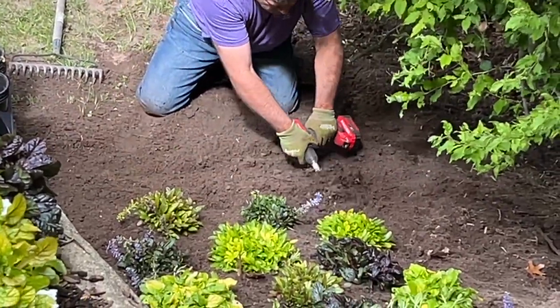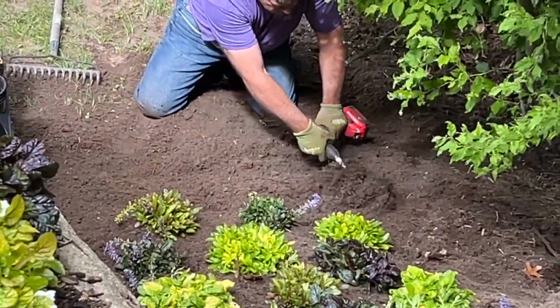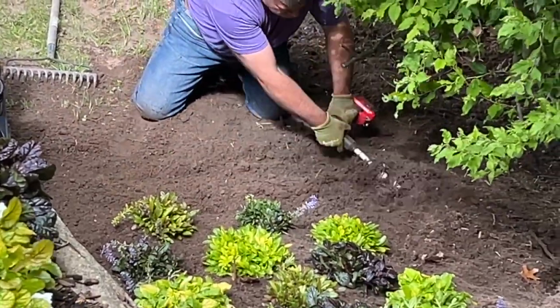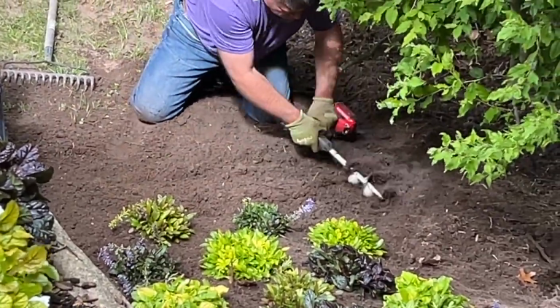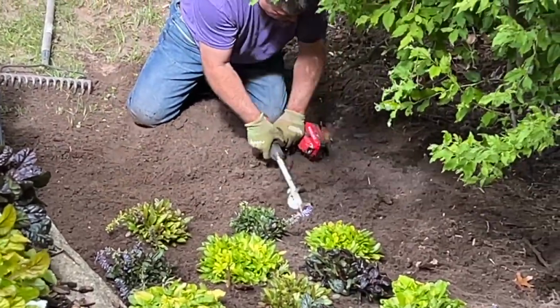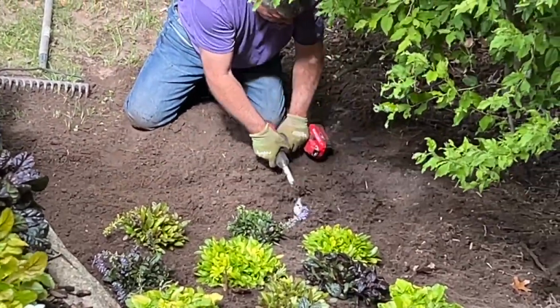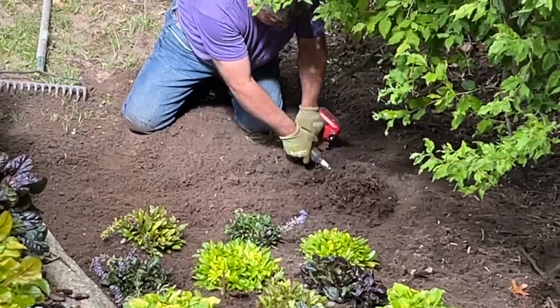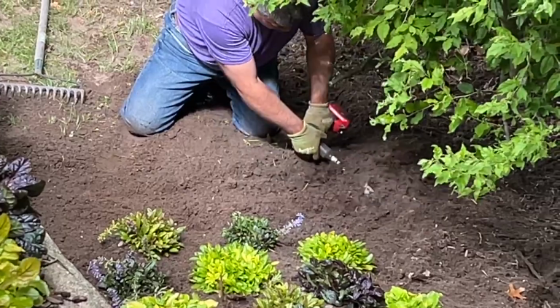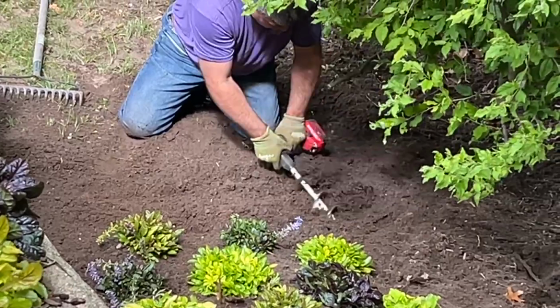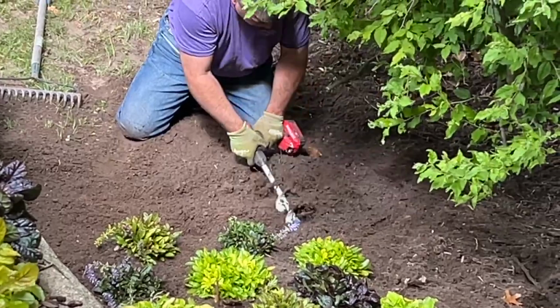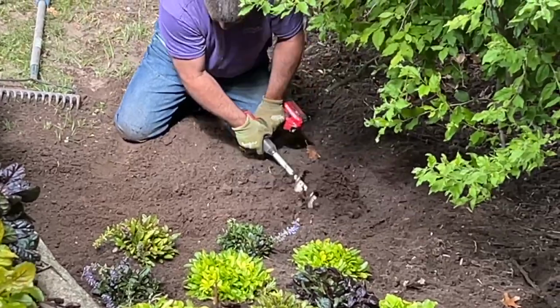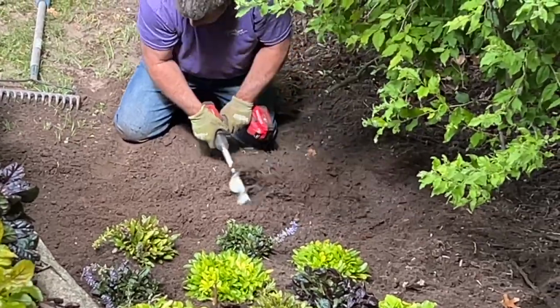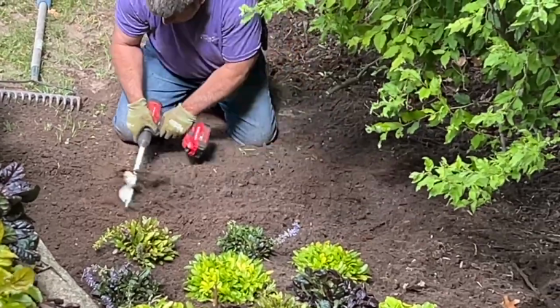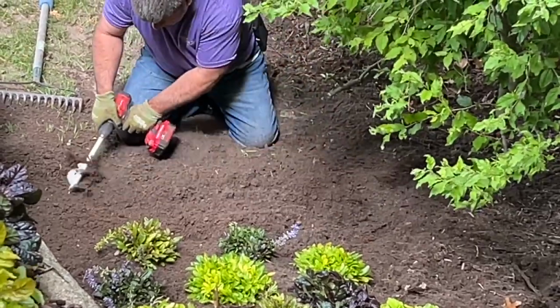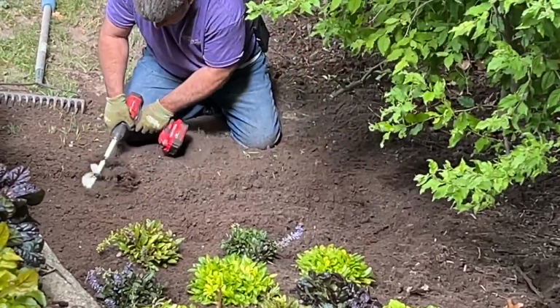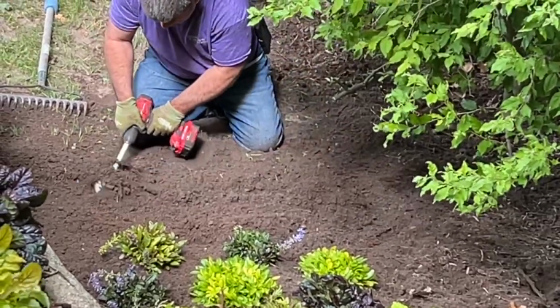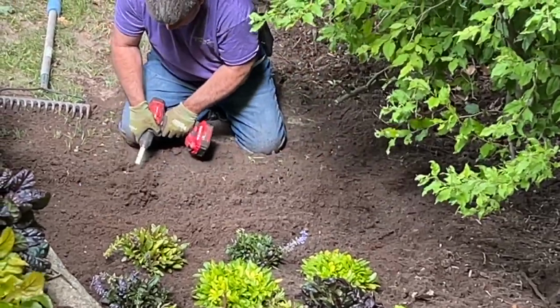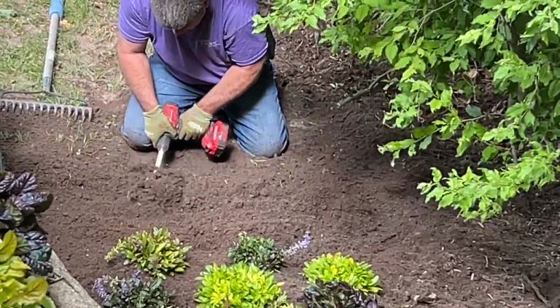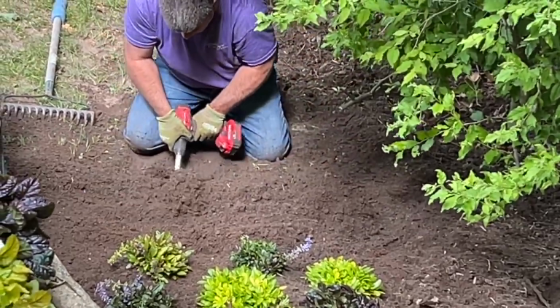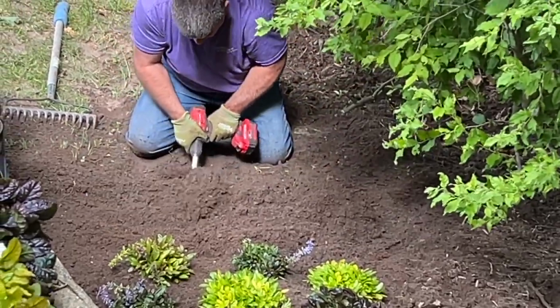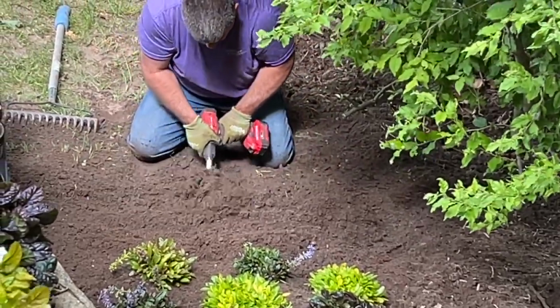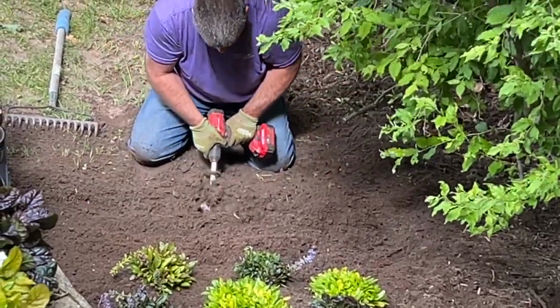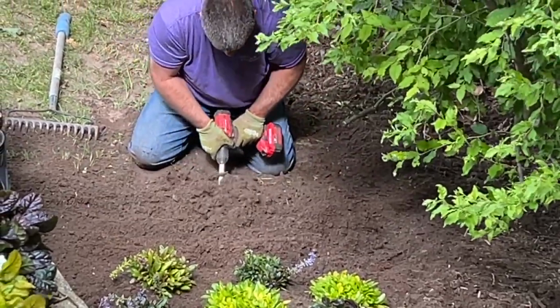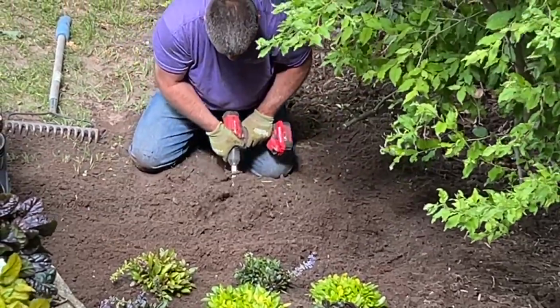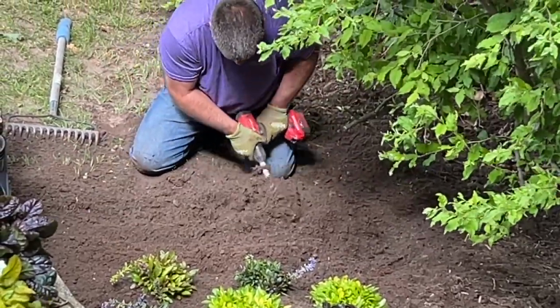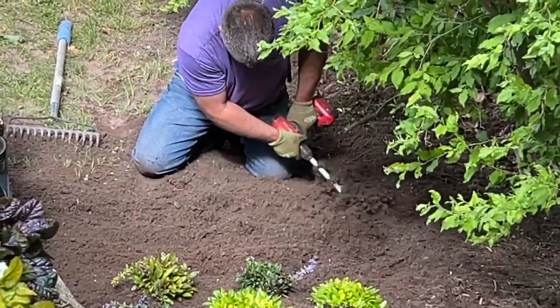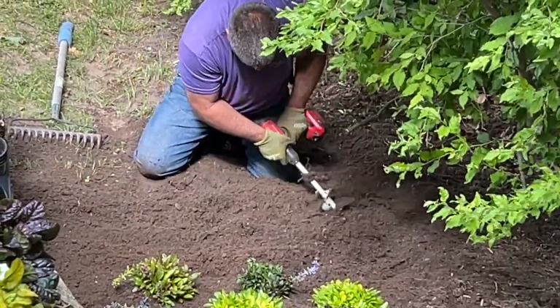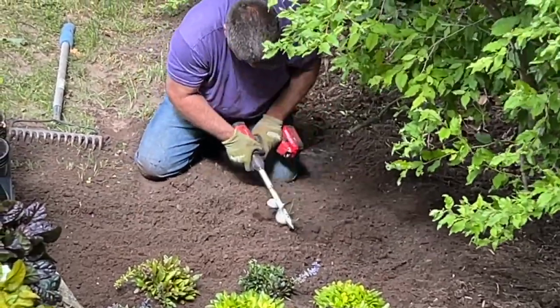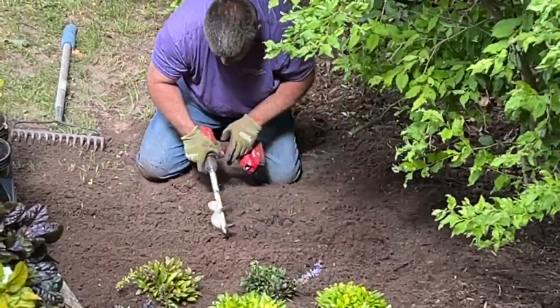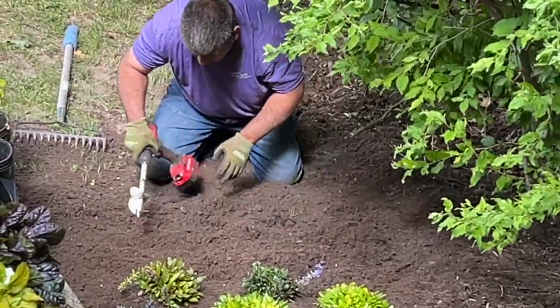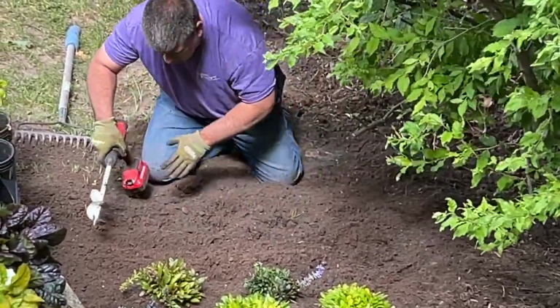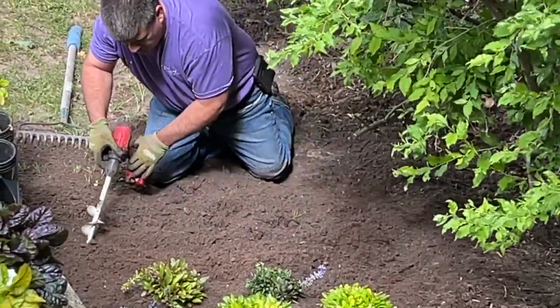Now he's using the drill sideways to cultivate the soil — look how slick that's working. It's kind of like a rototiller, just be careful for roots.